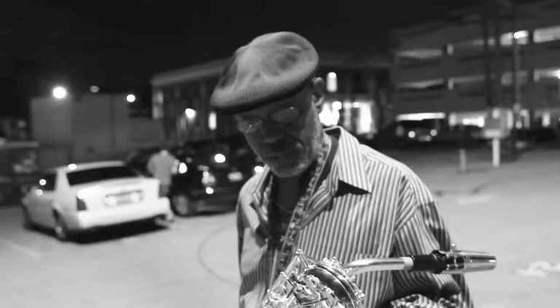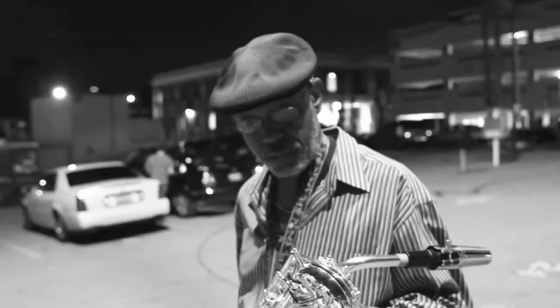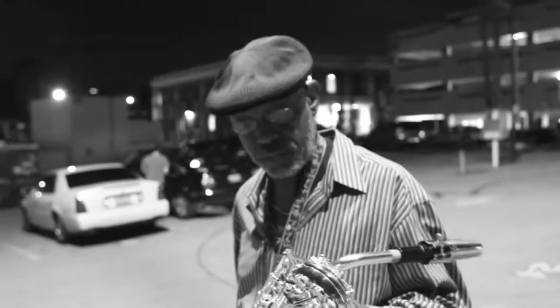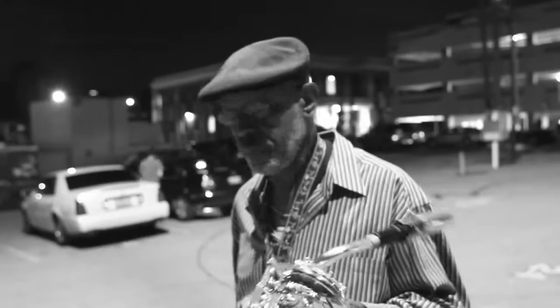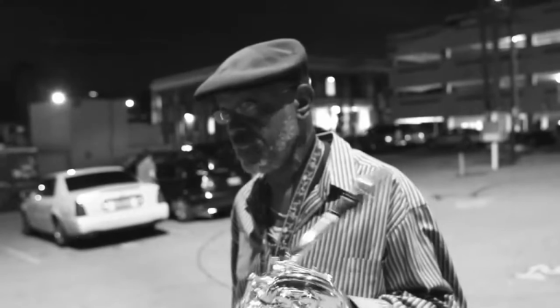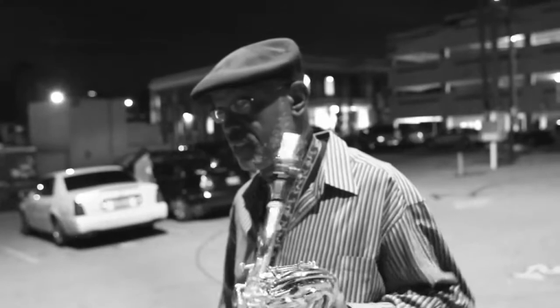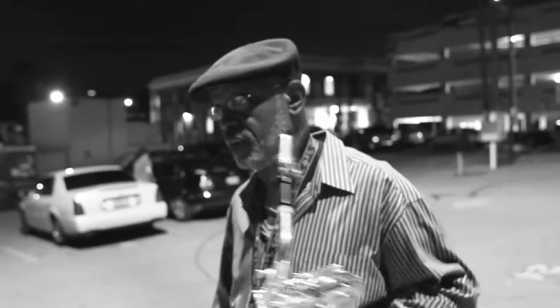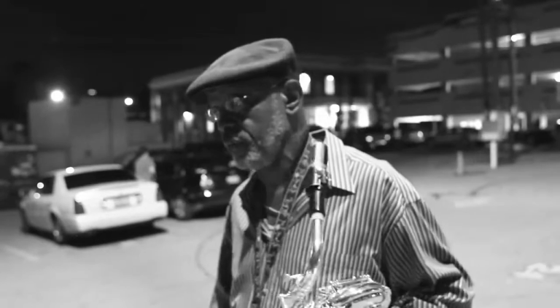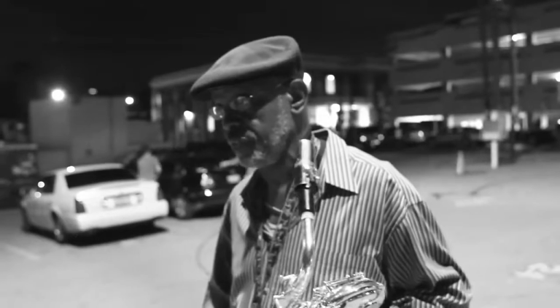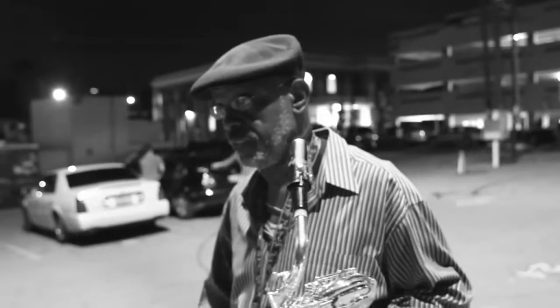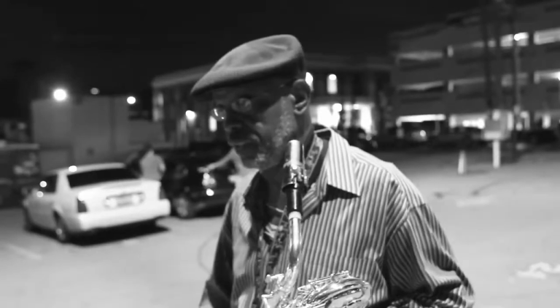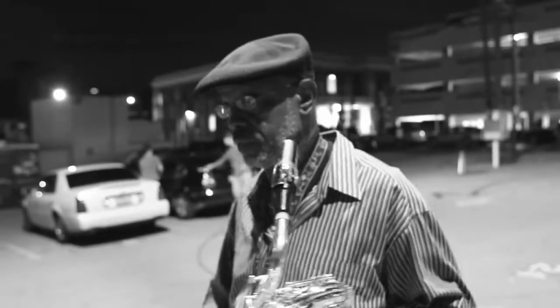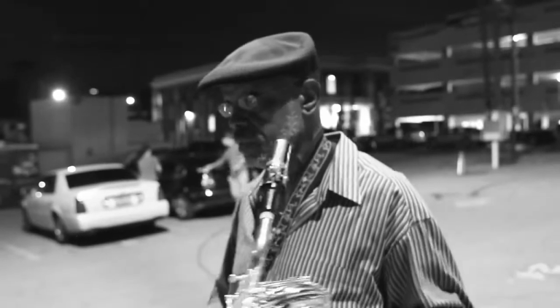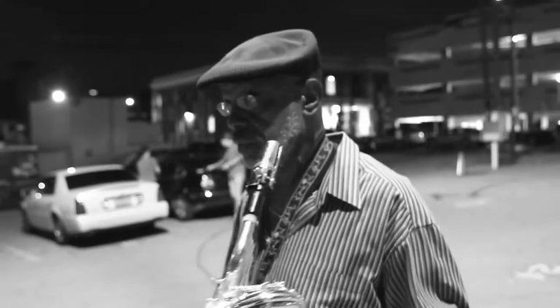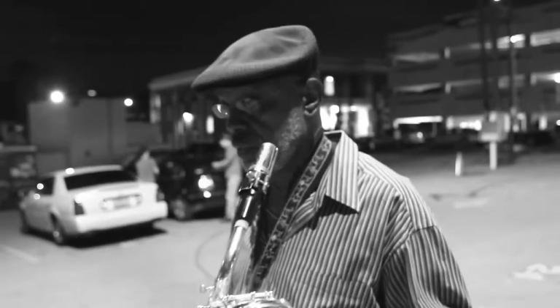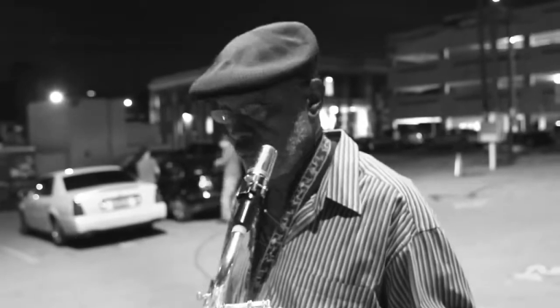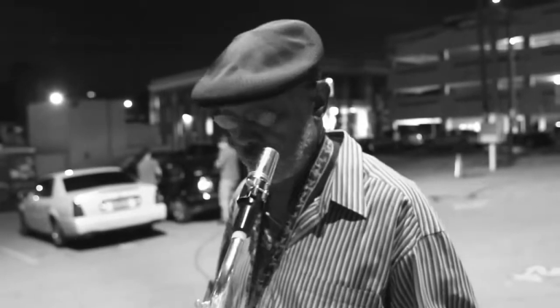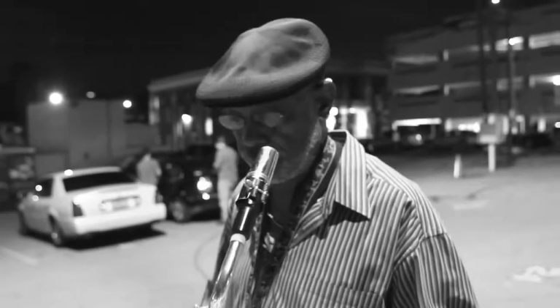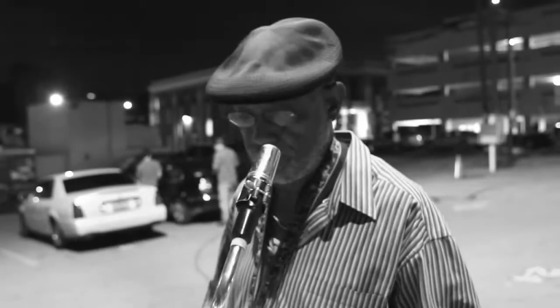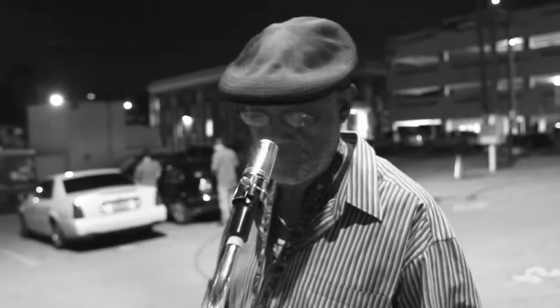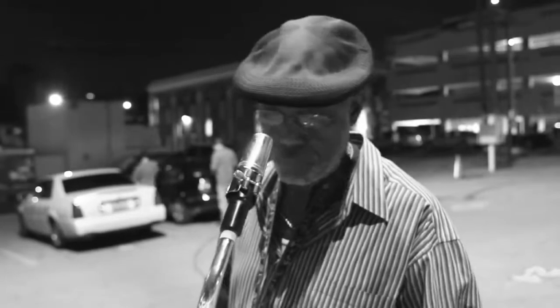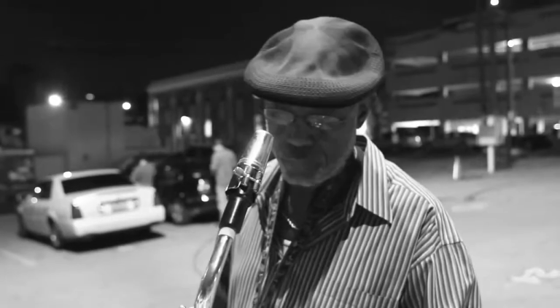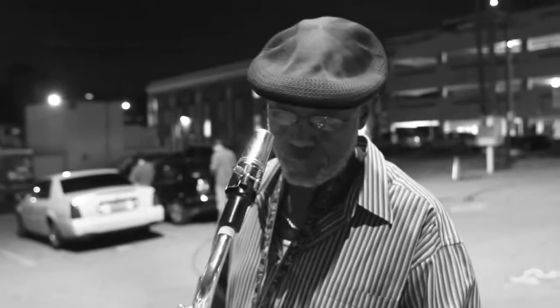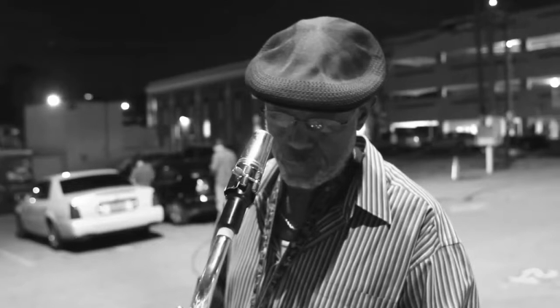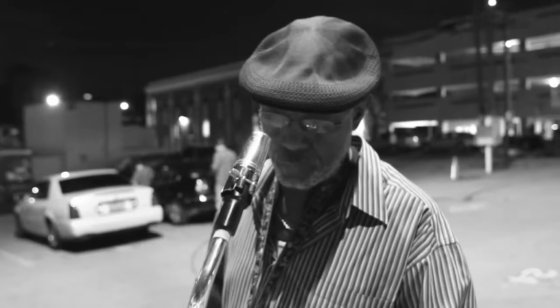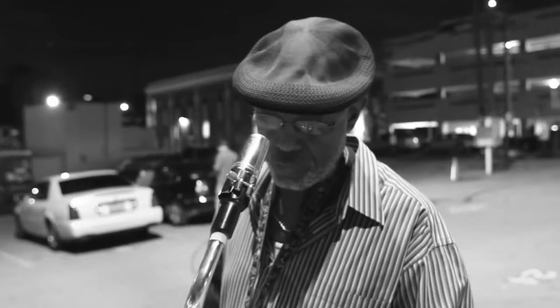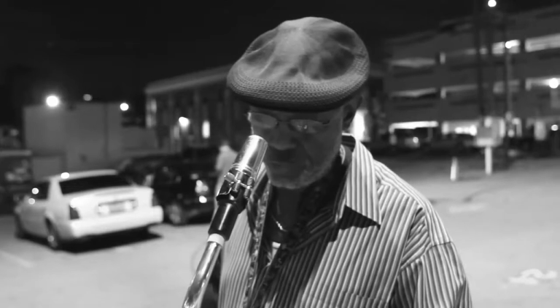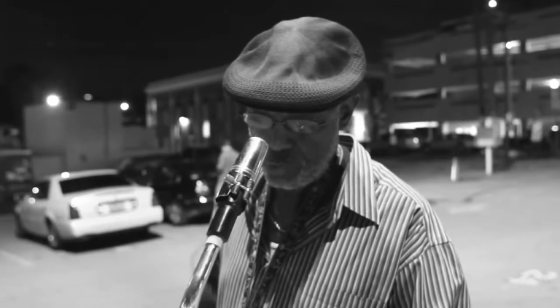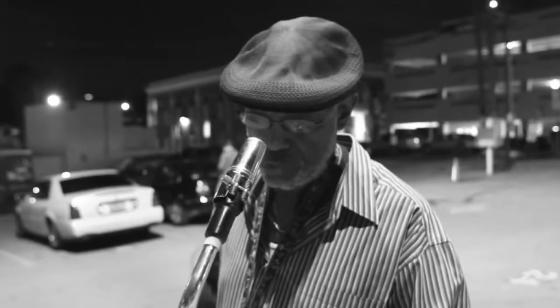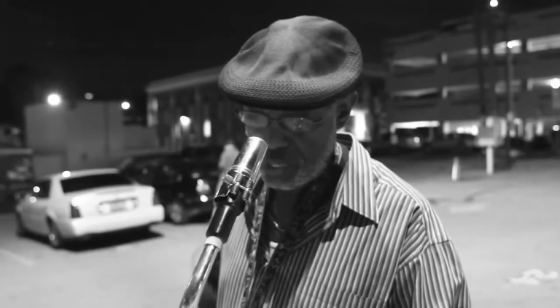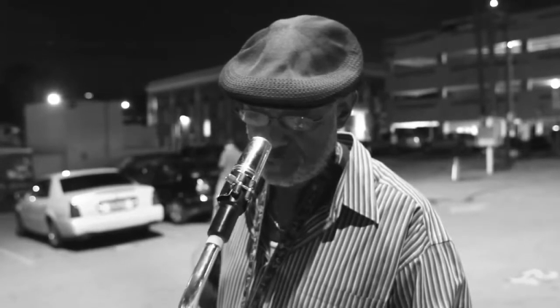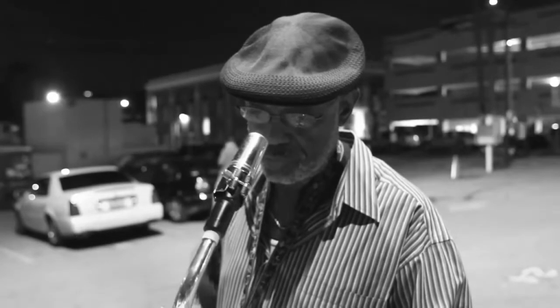I've played Selmer for years. It's a real good saxophone.